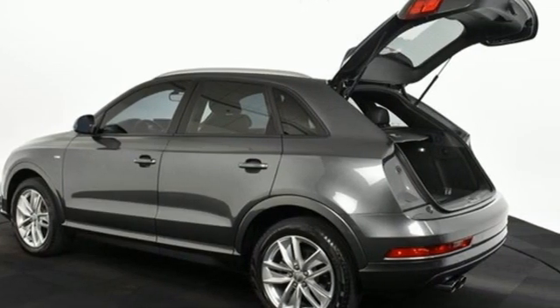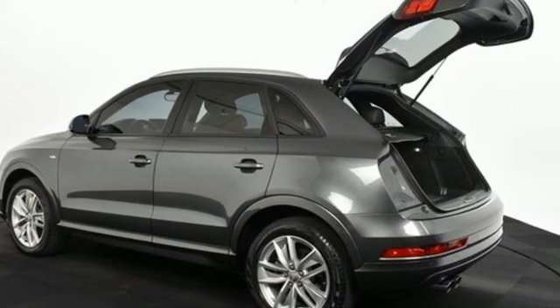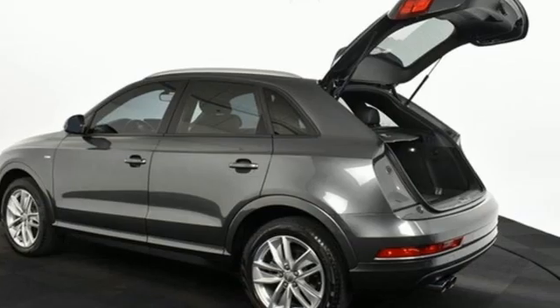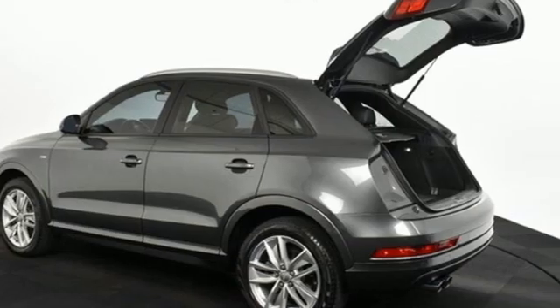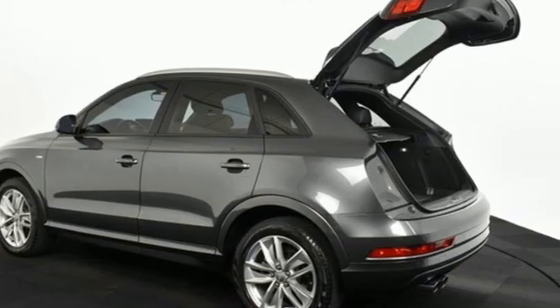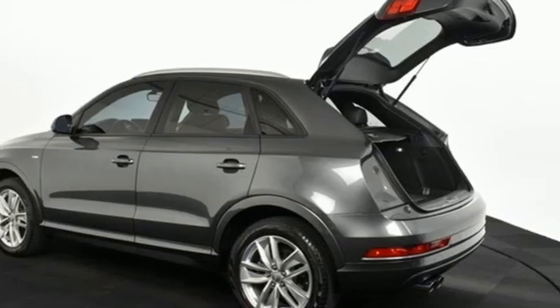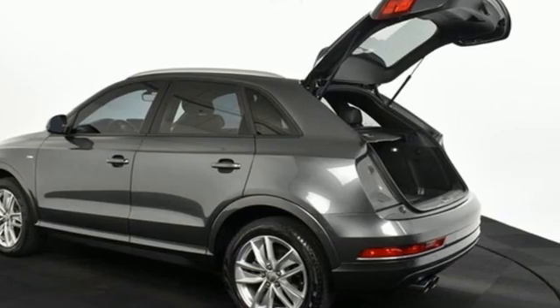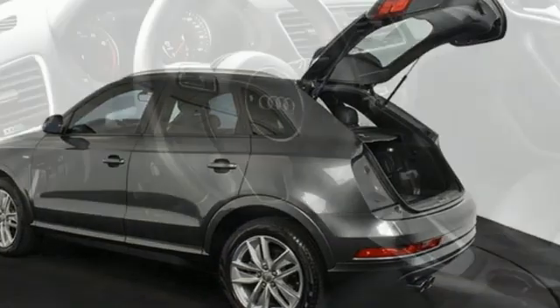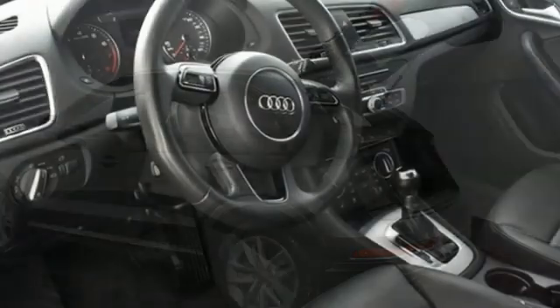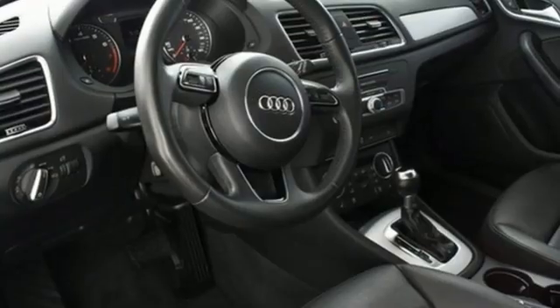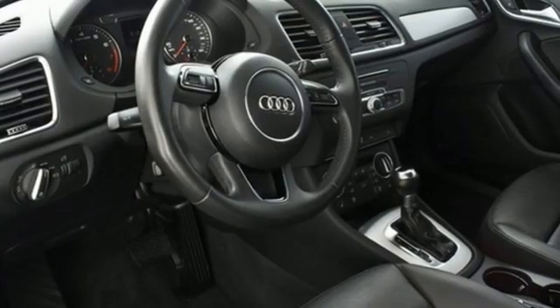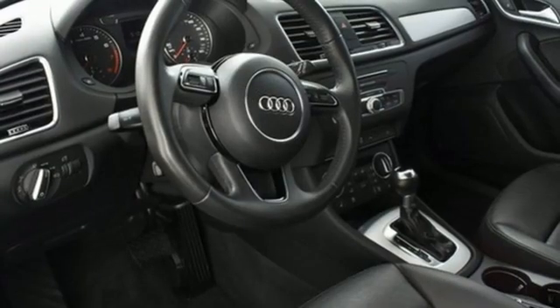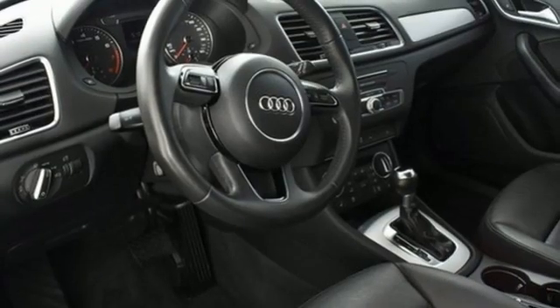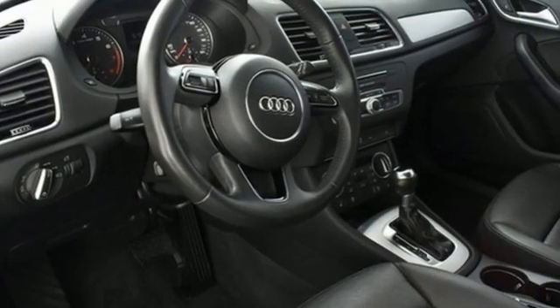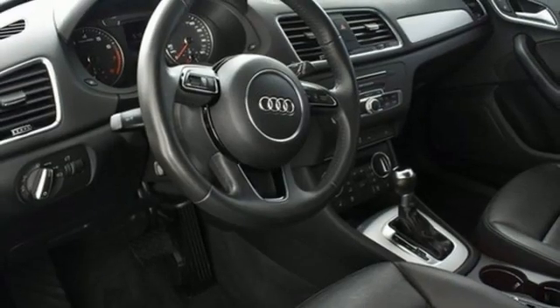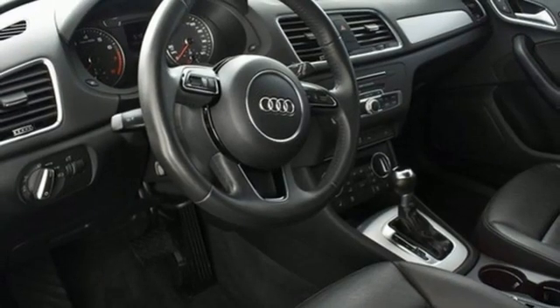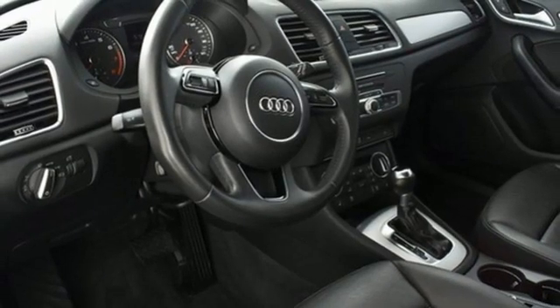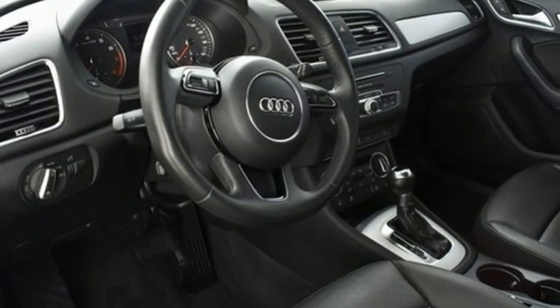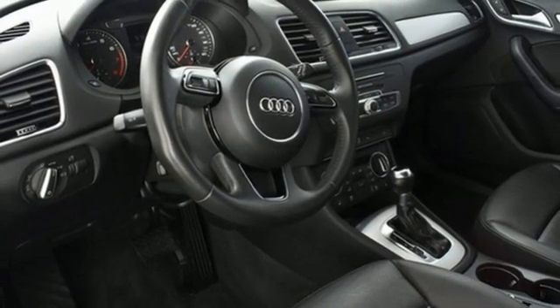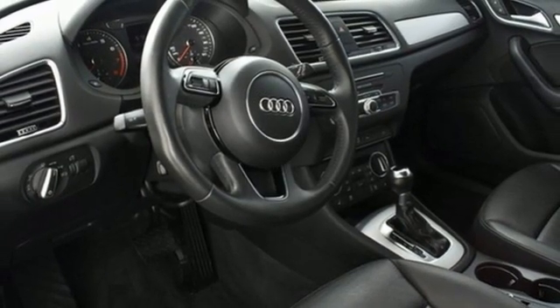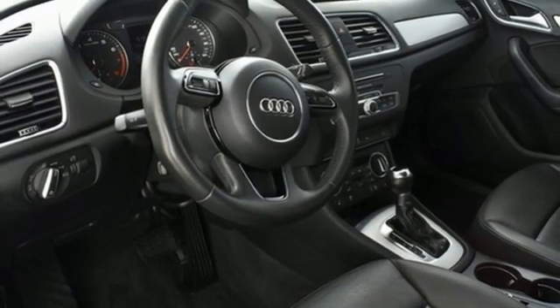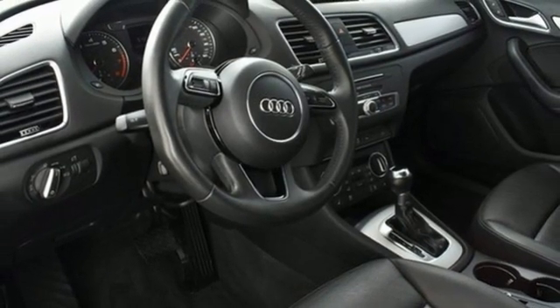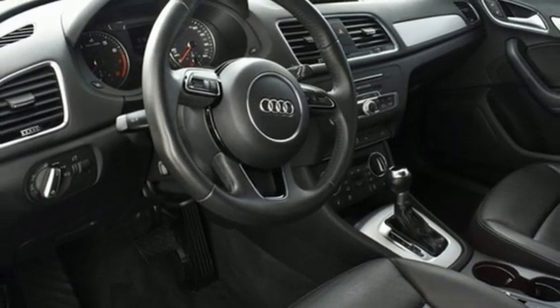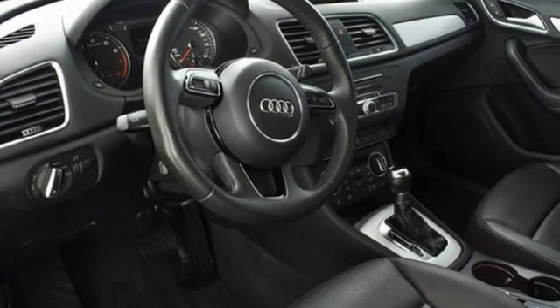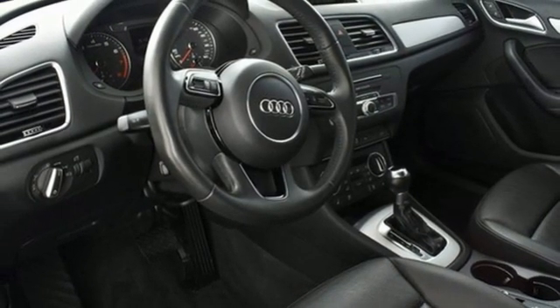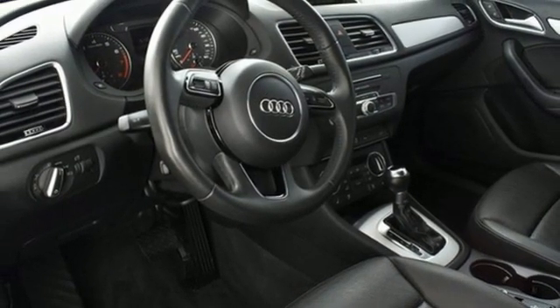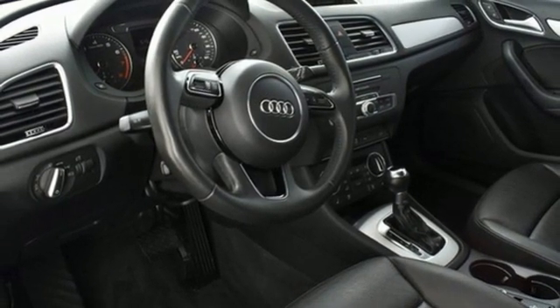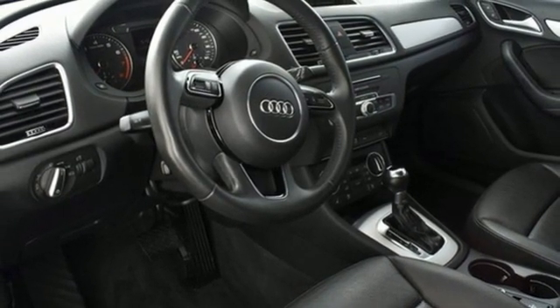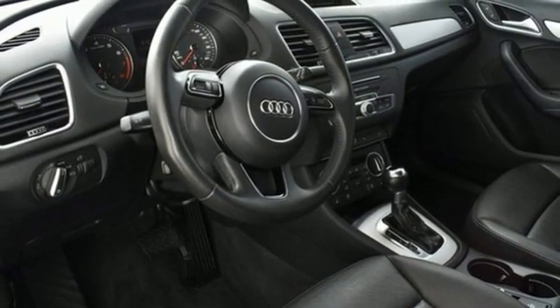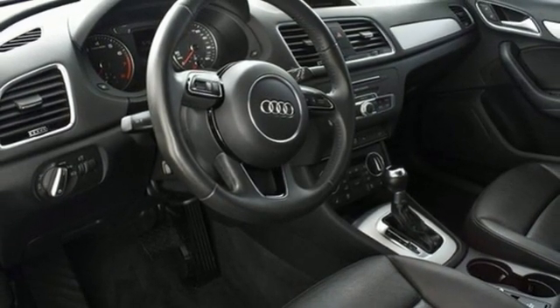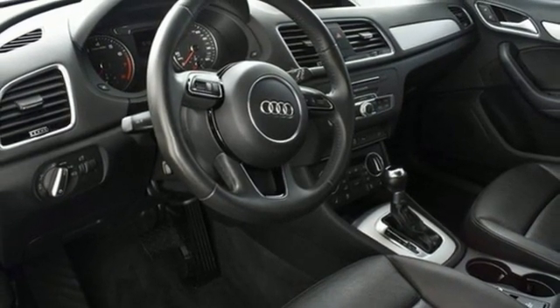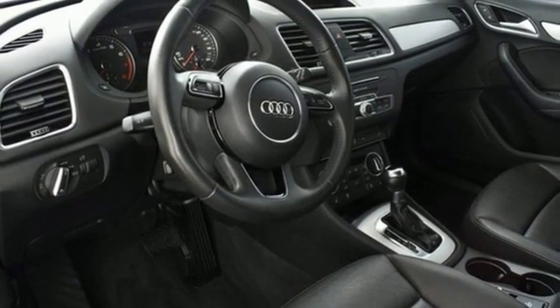Revolutionary engineering, progressive design — Audi. See it for yourself when you take it for a test drive.